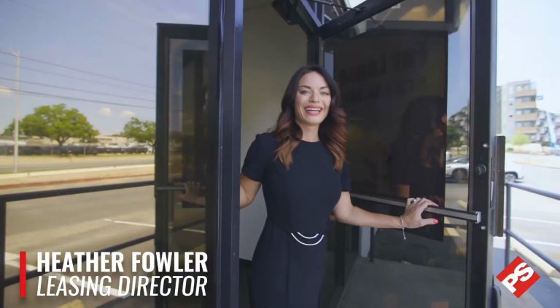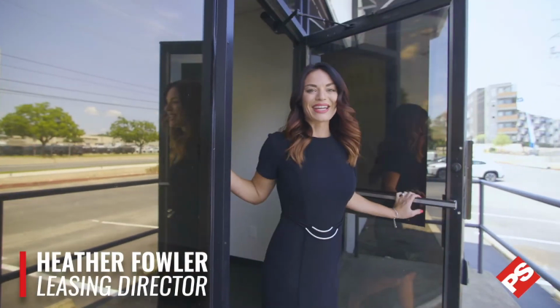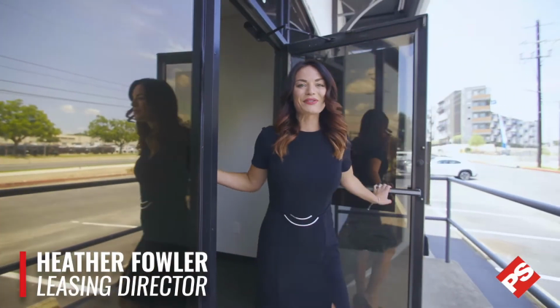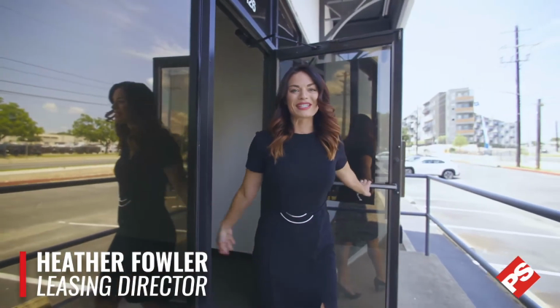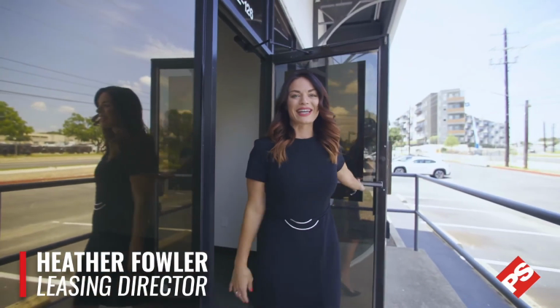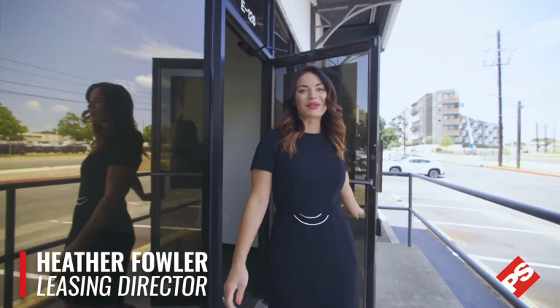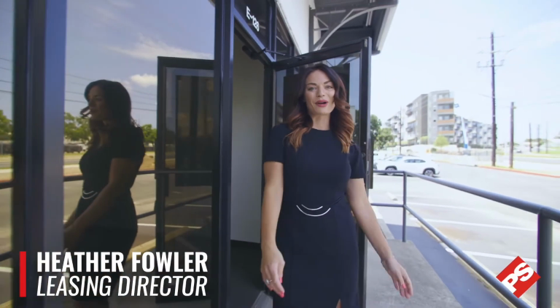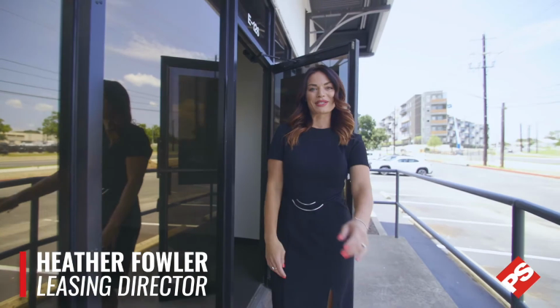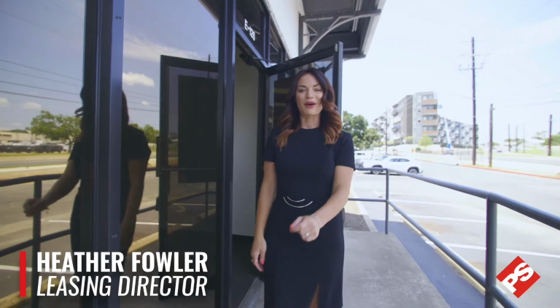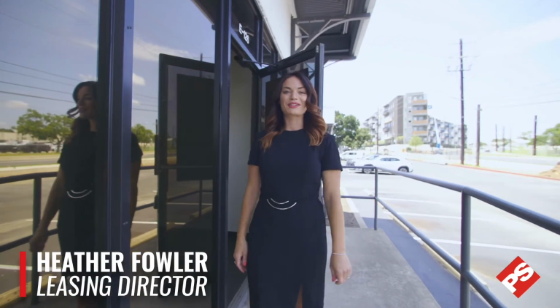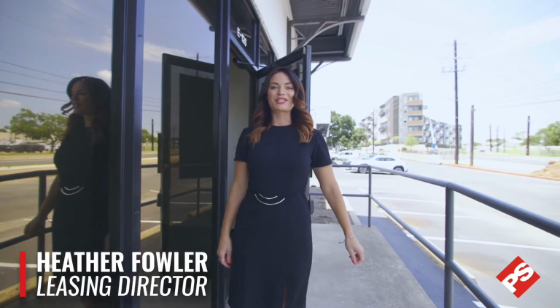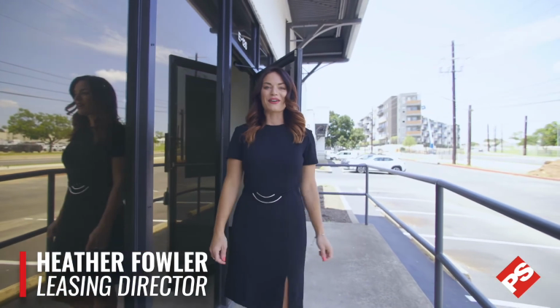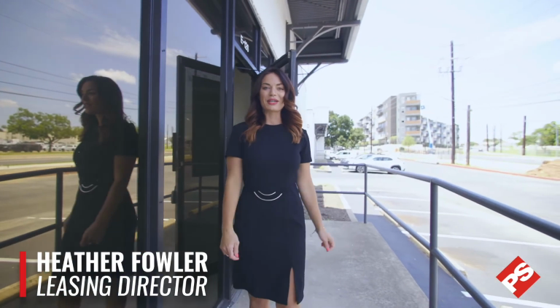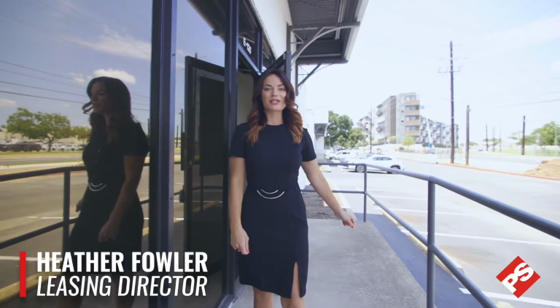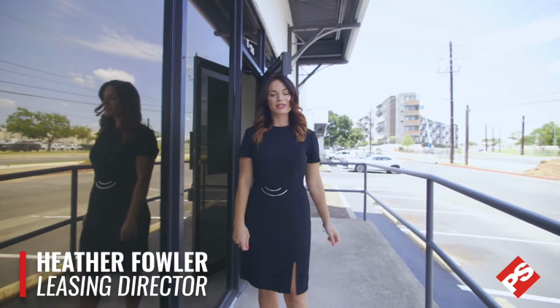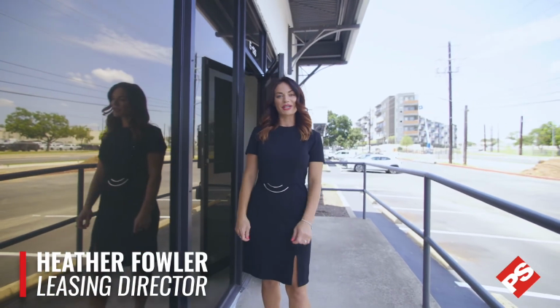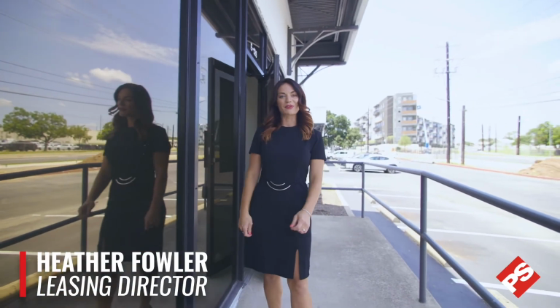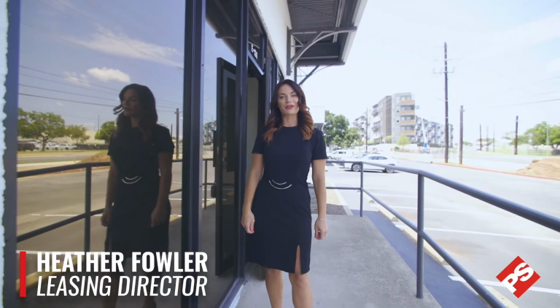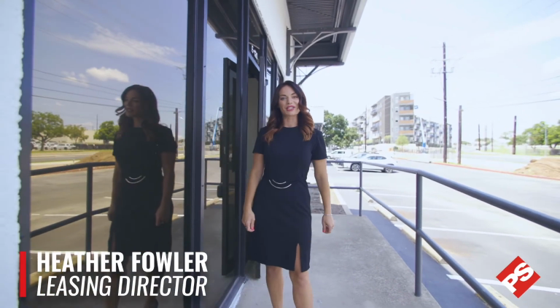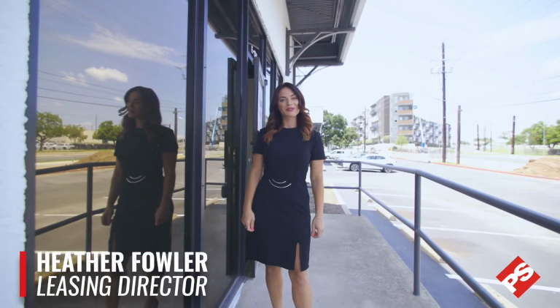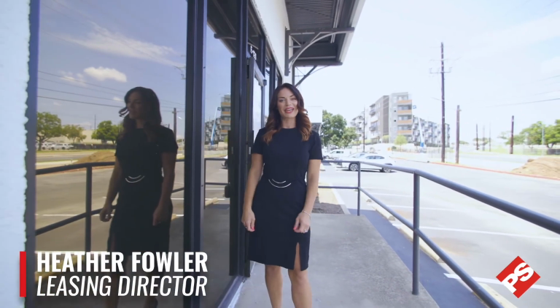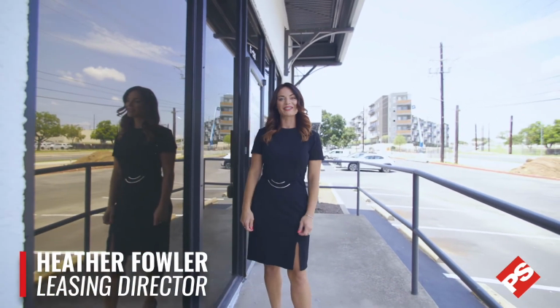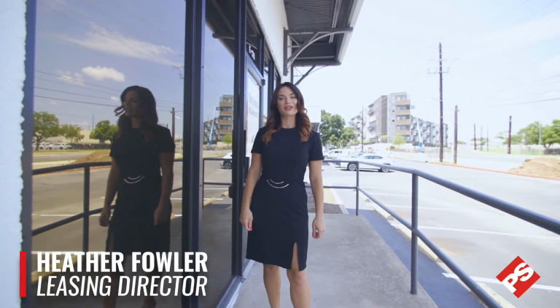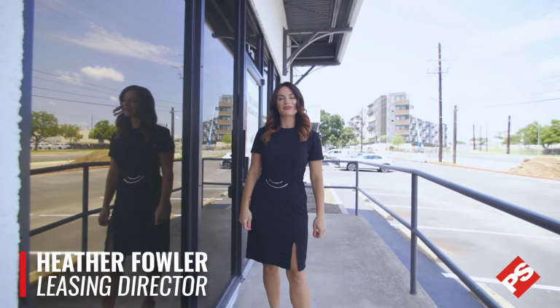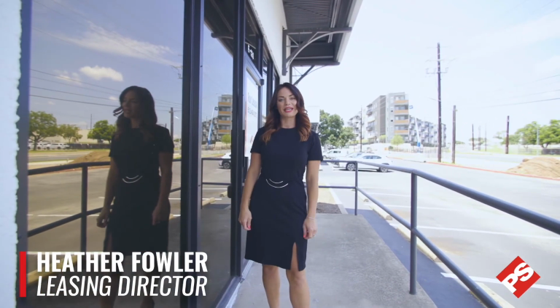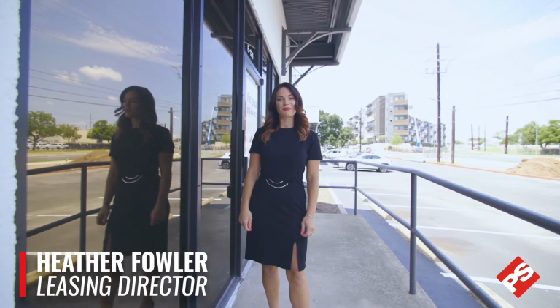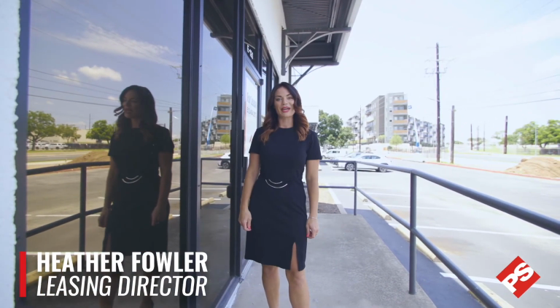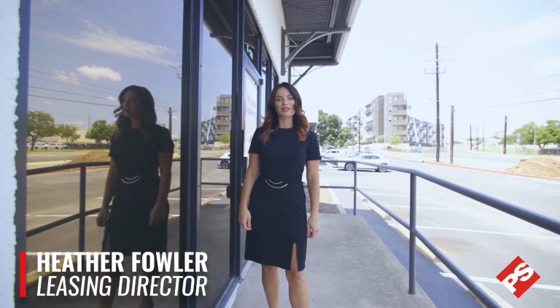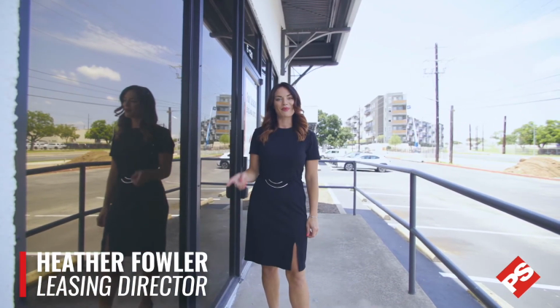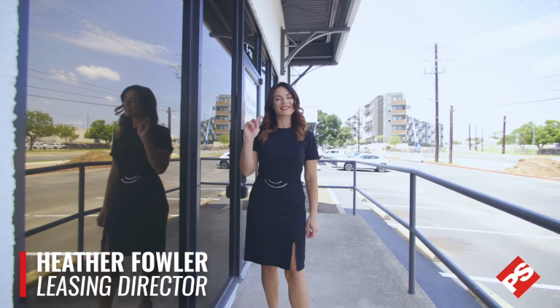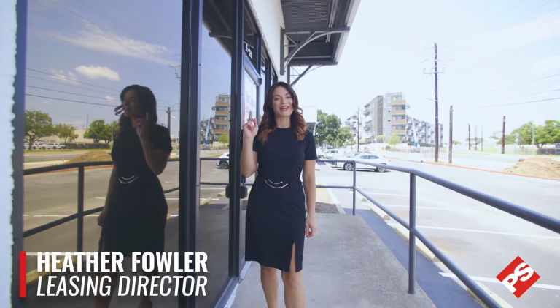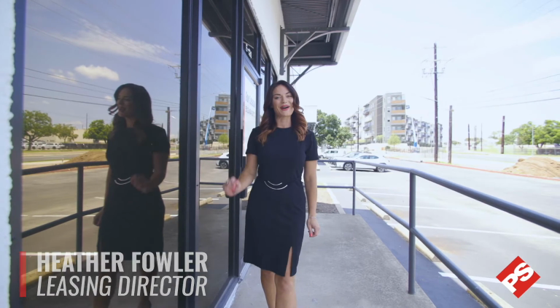Thank you for visiting our Lamar Business Park. Should you have any questions, please feel free to reach out to me, and don't forget to visit psbusinessparks.com.